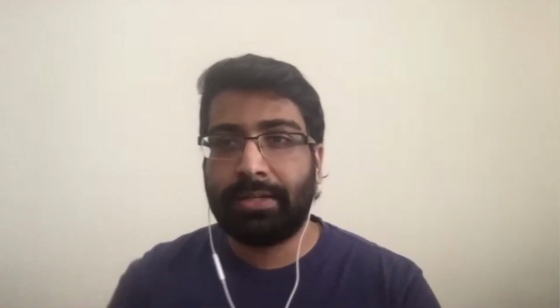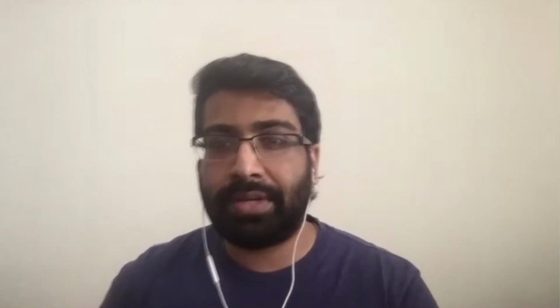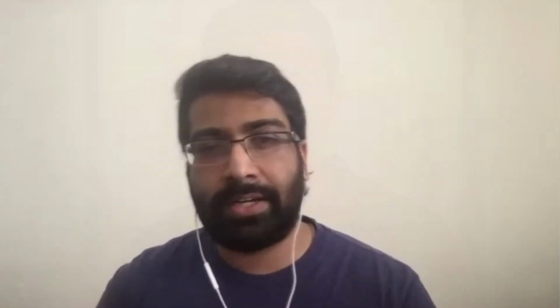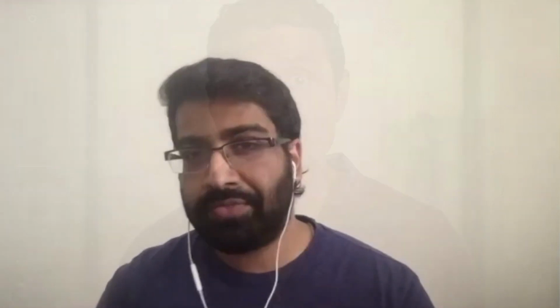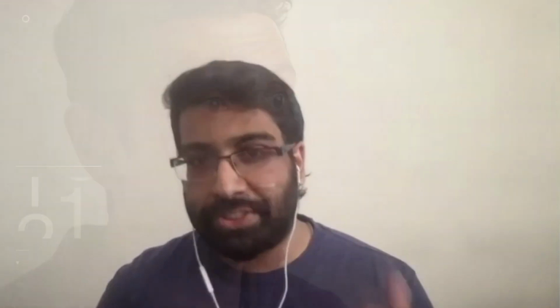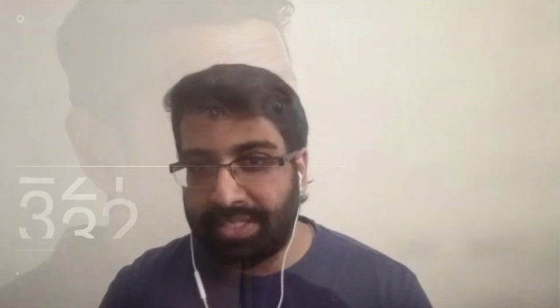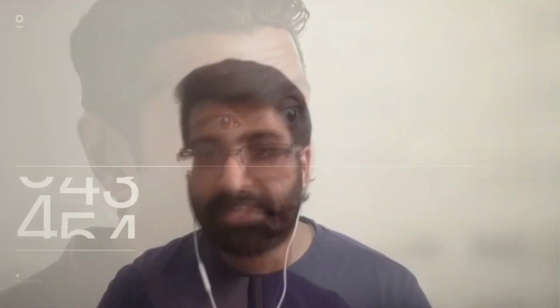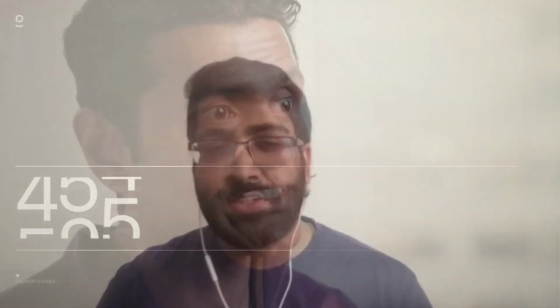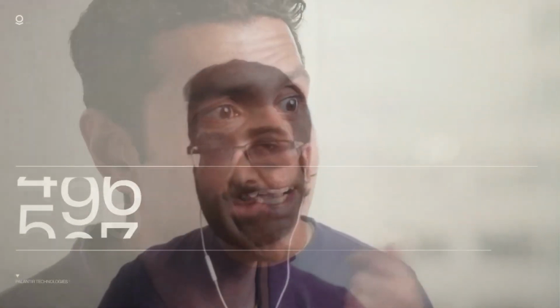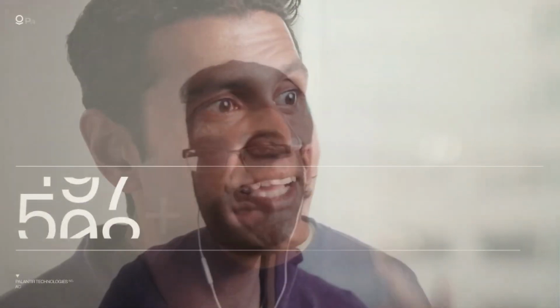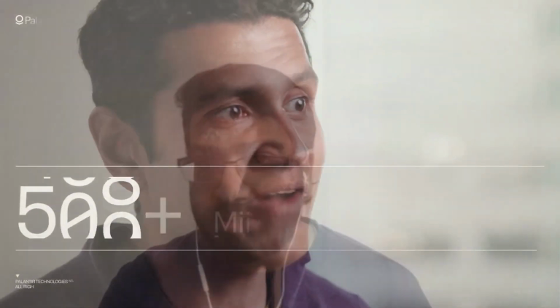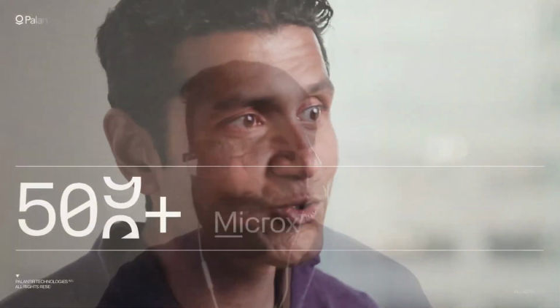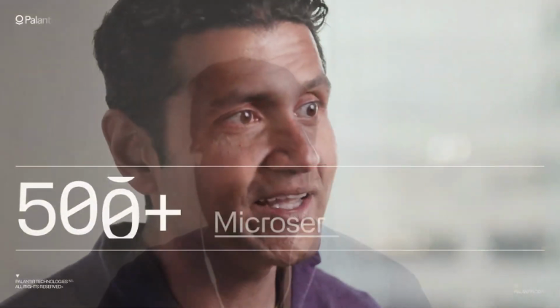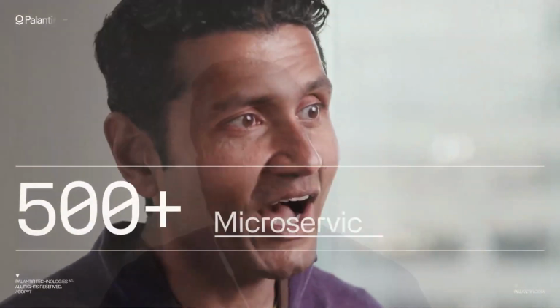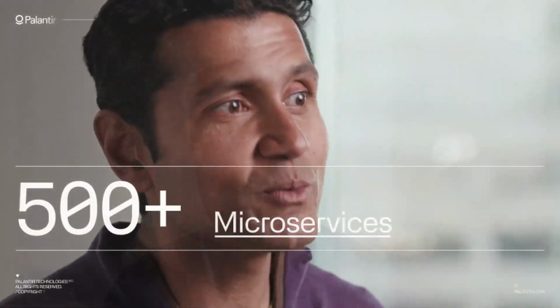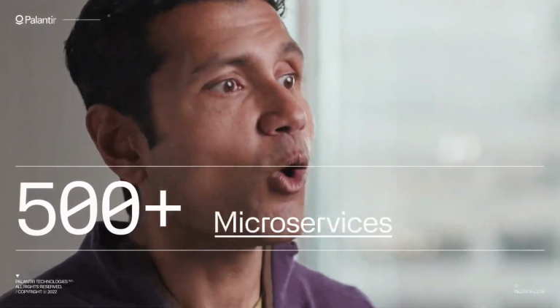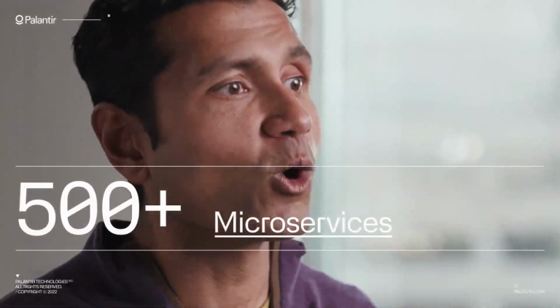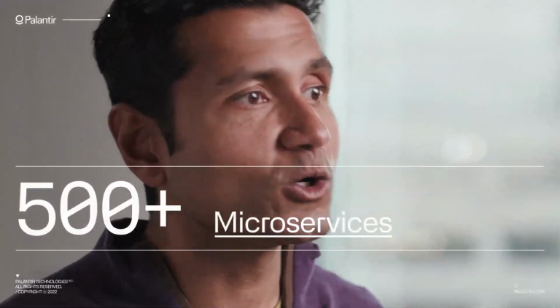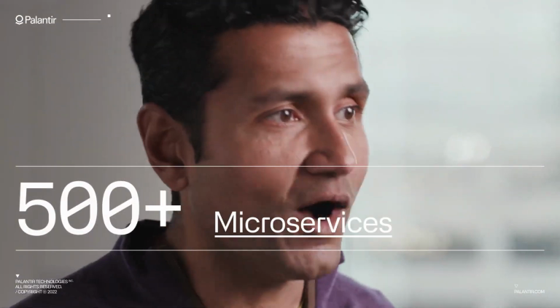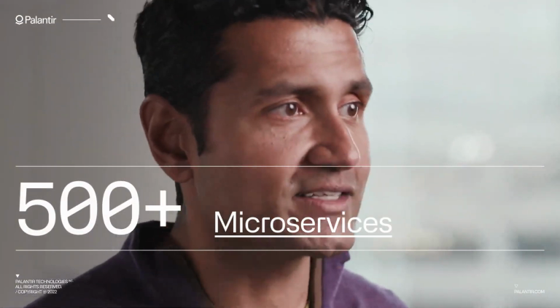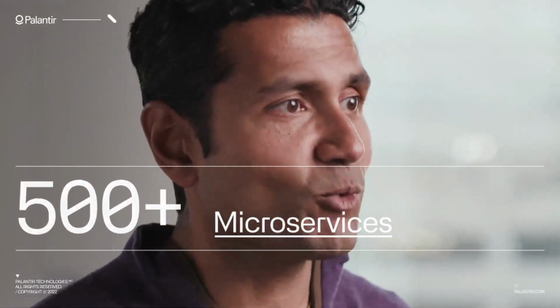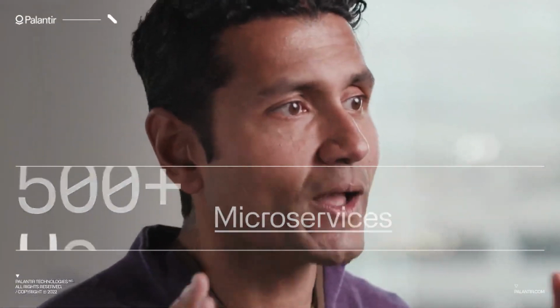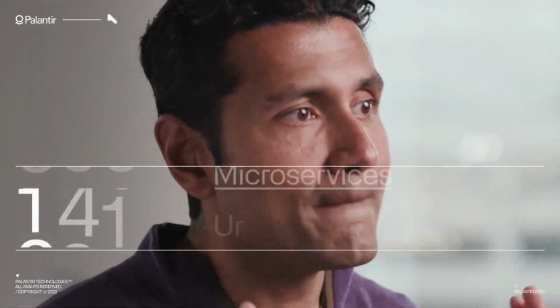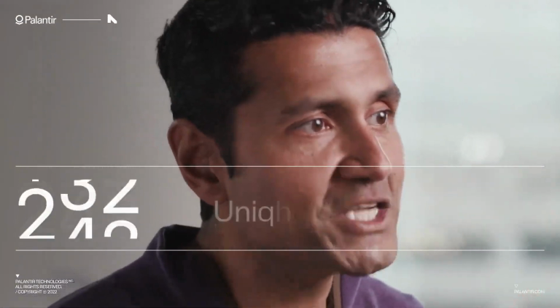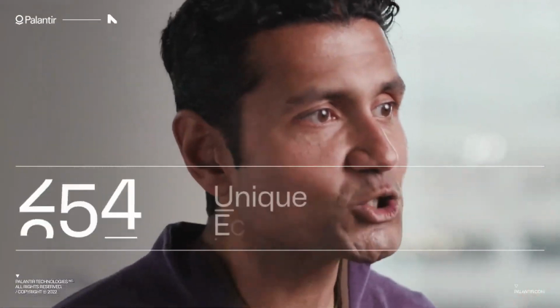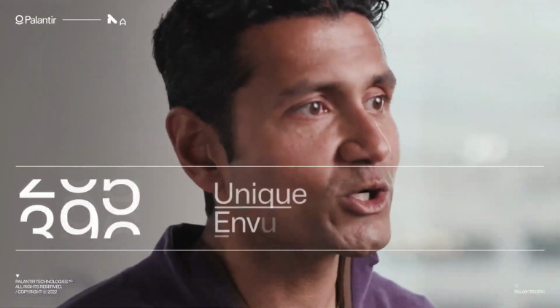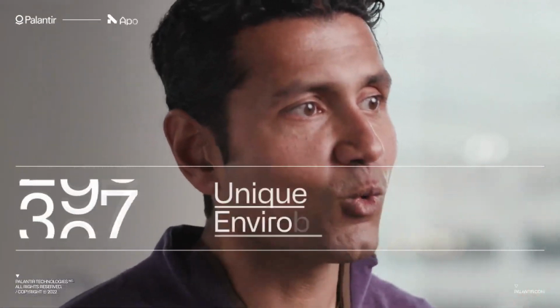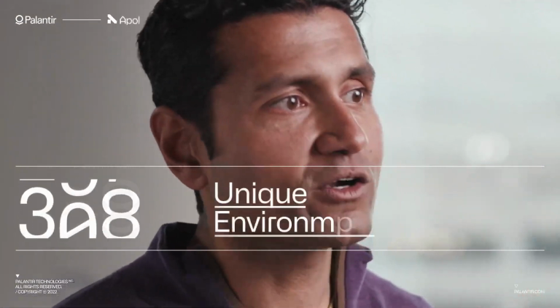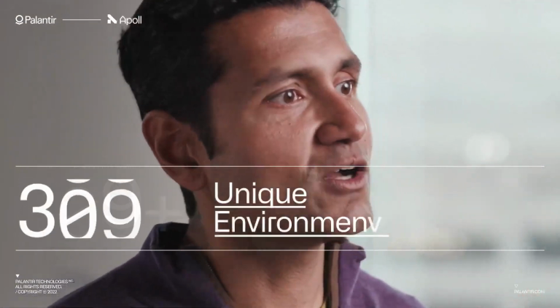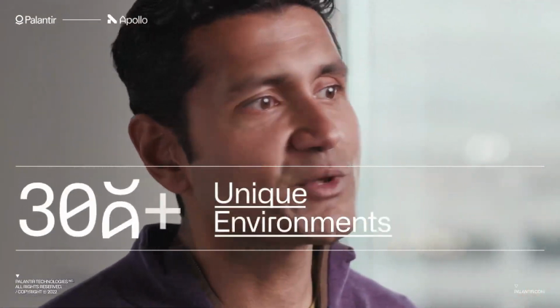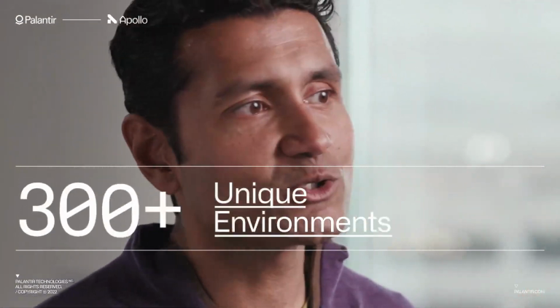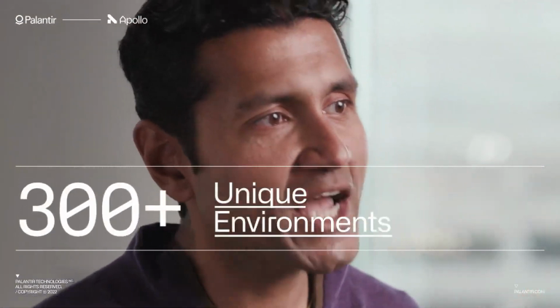The speed, the quality of execution, and just the demeanor of the people we've been able to work with has been excellent across the board.